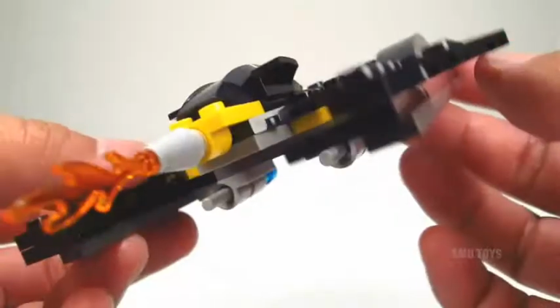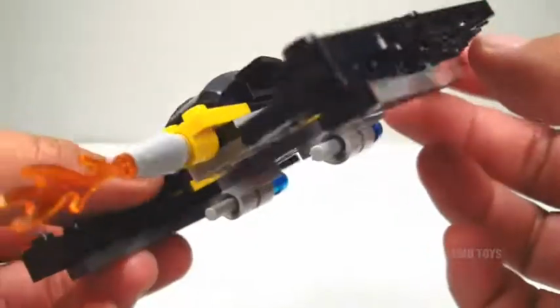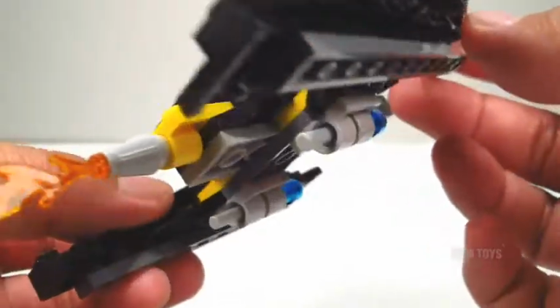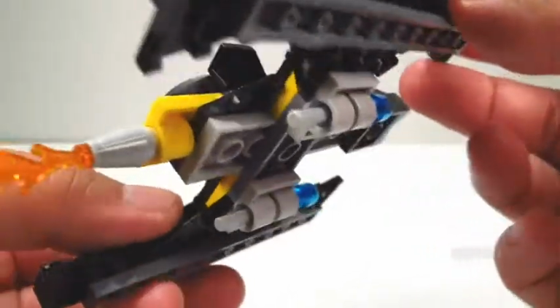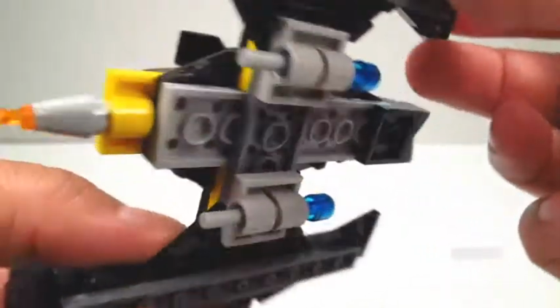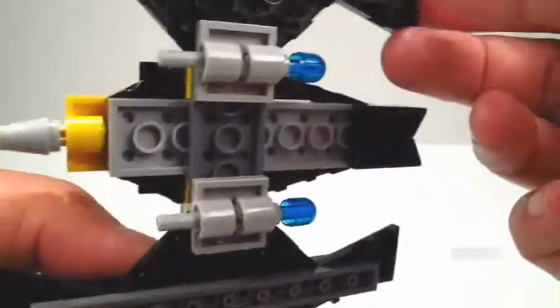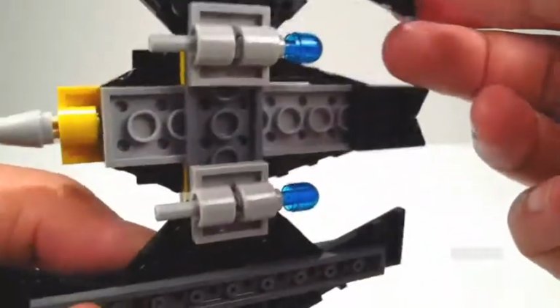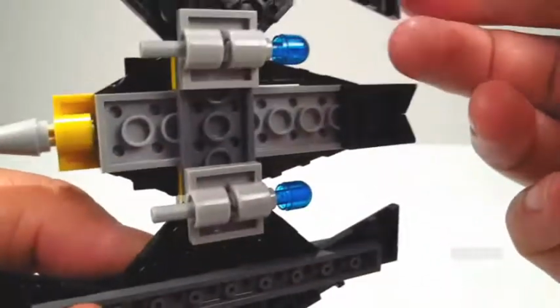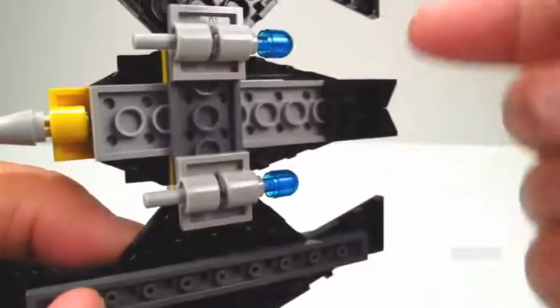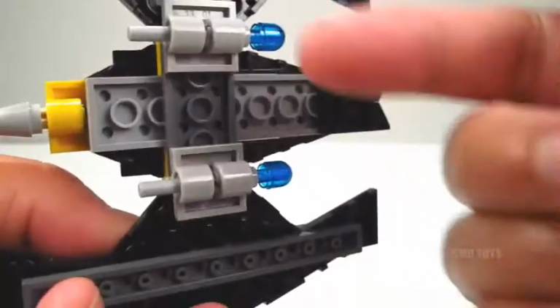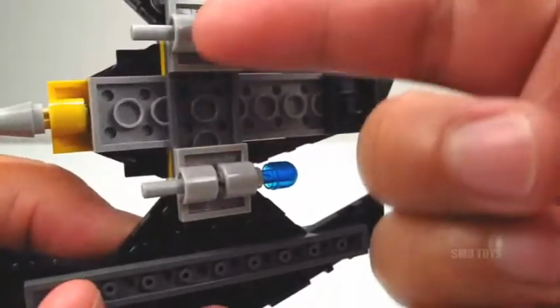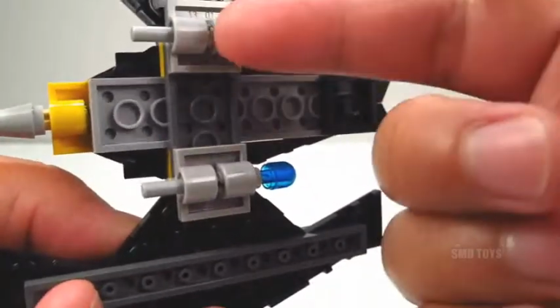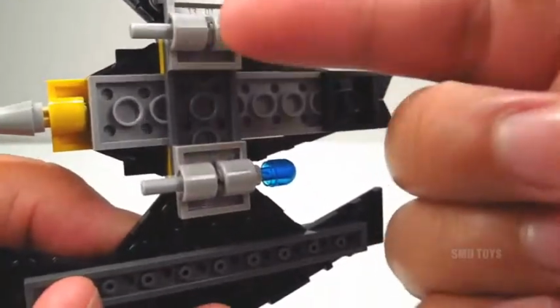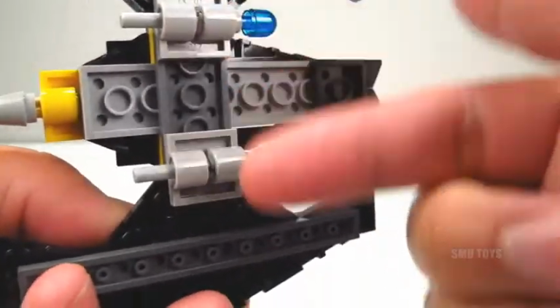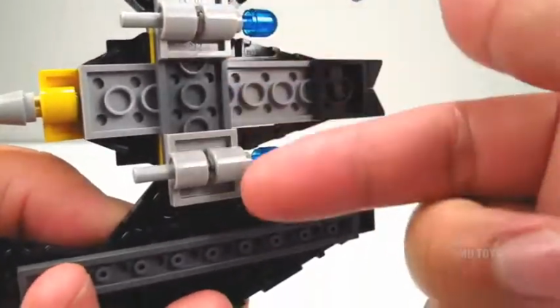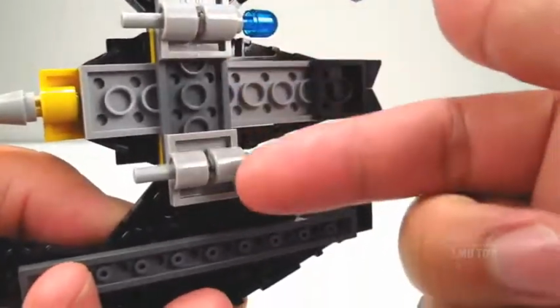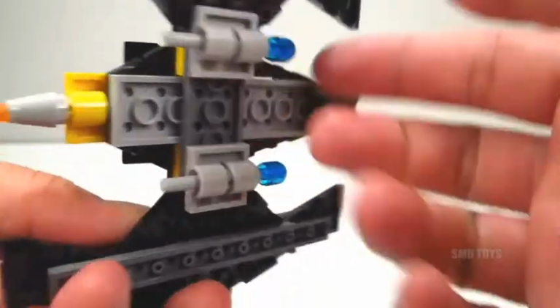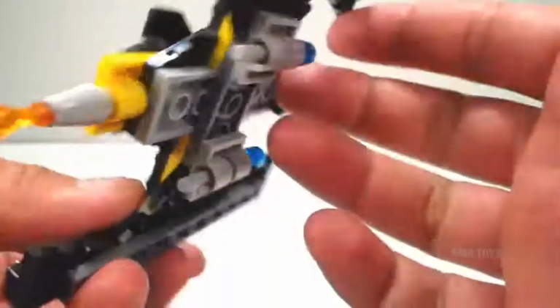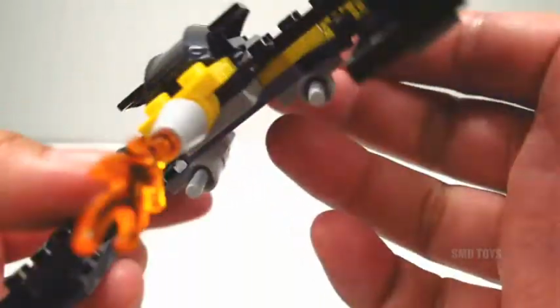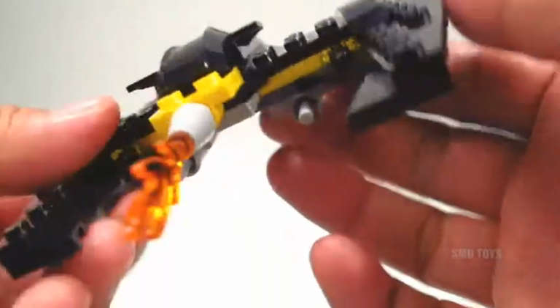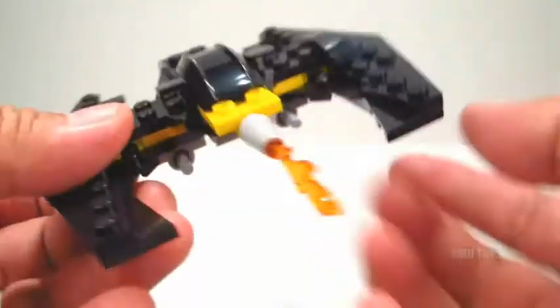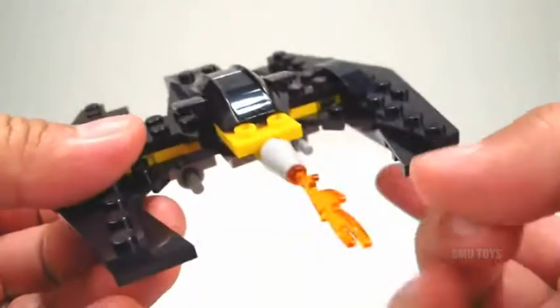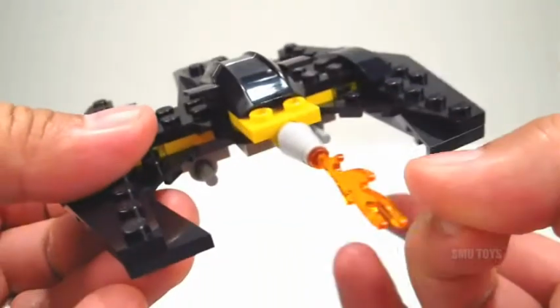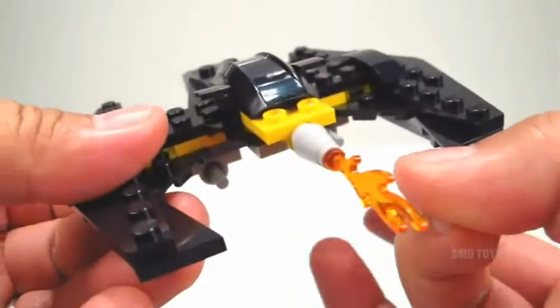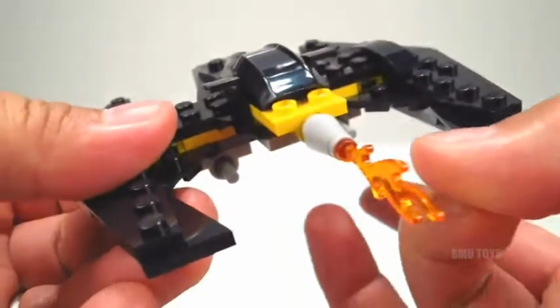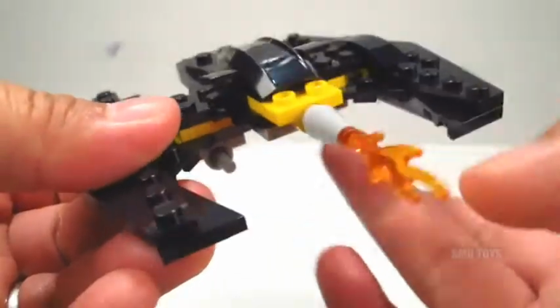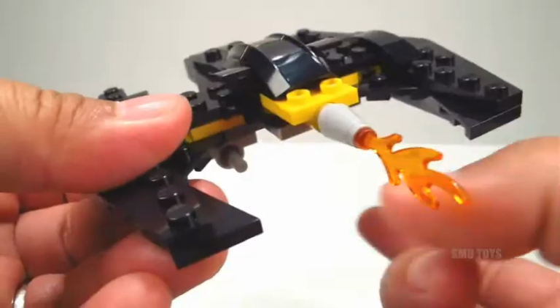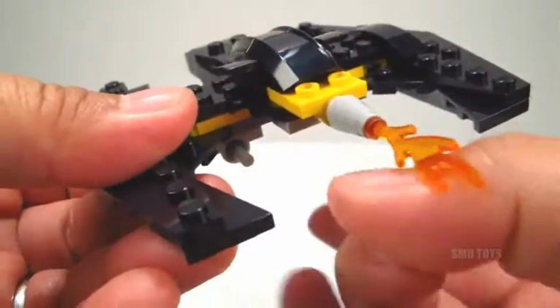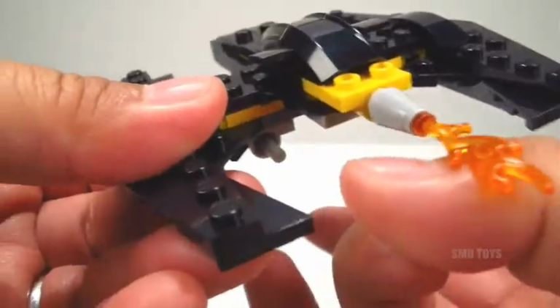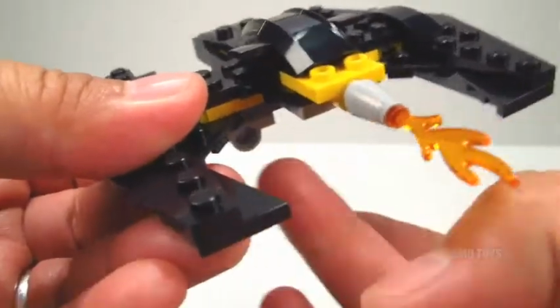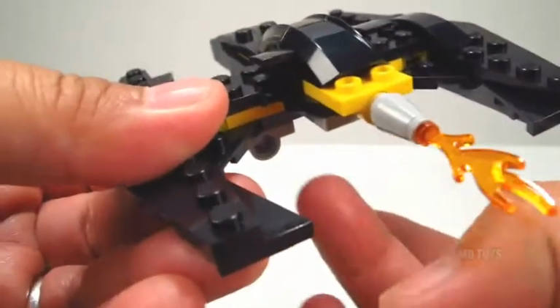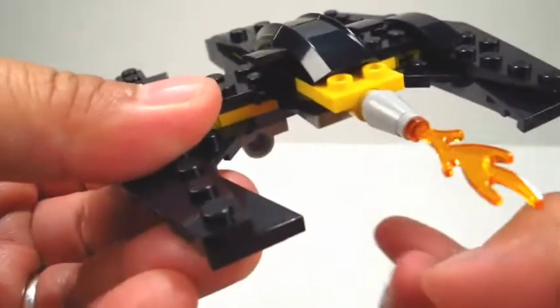This particular mini build happens to have a couple of flick fire missiles. You can fire them off like so.